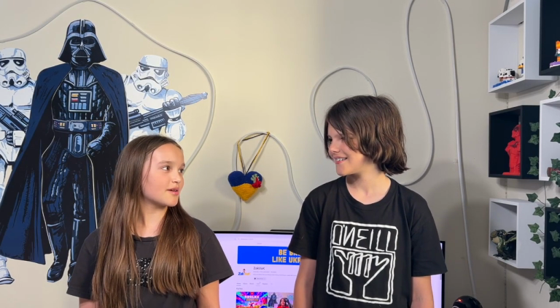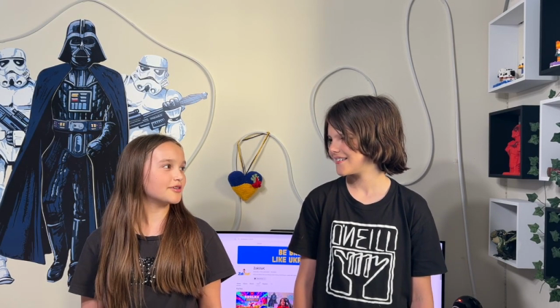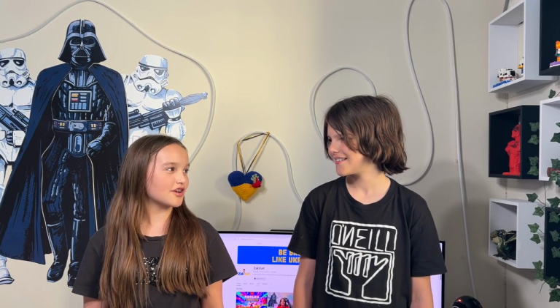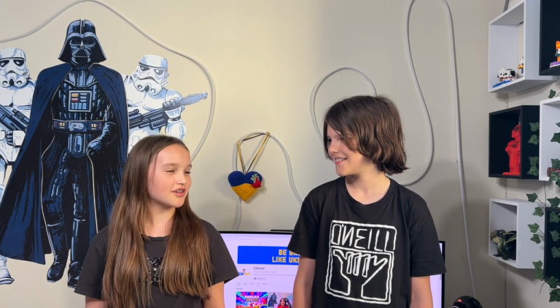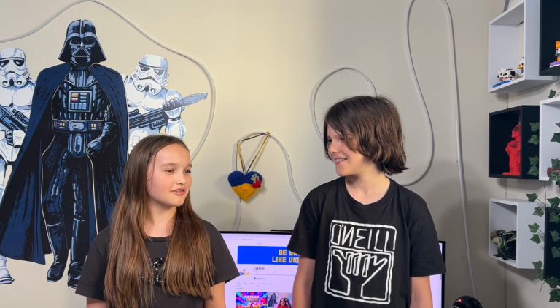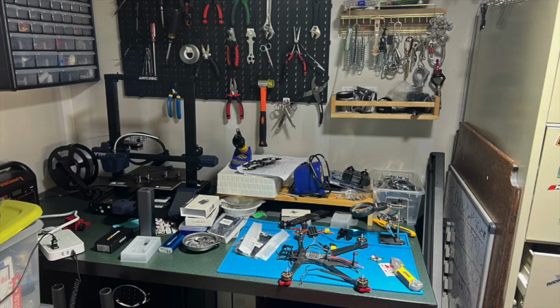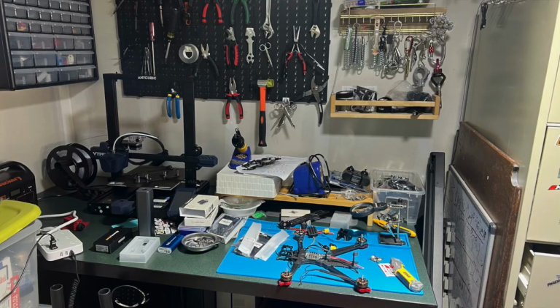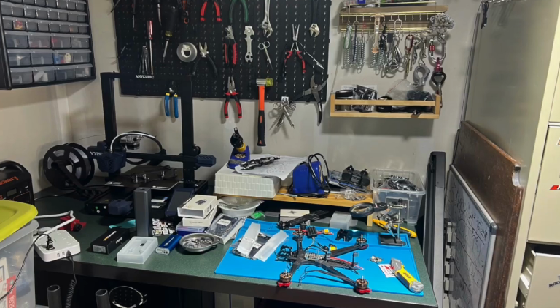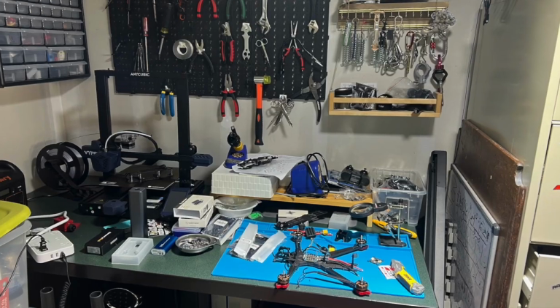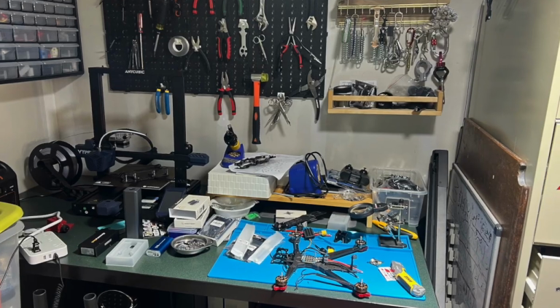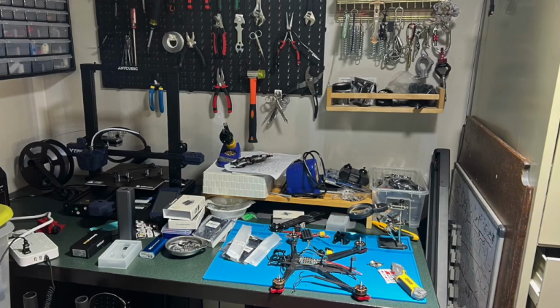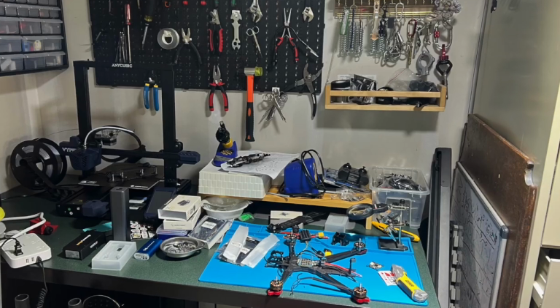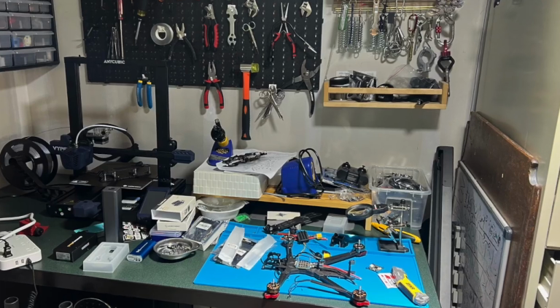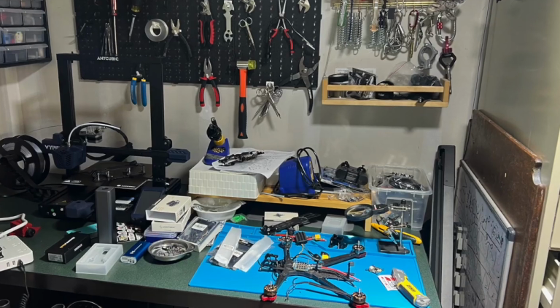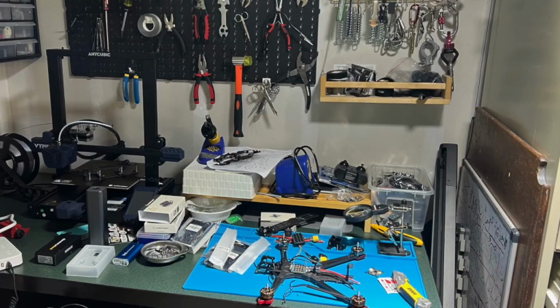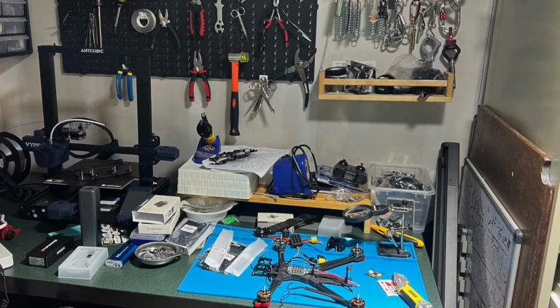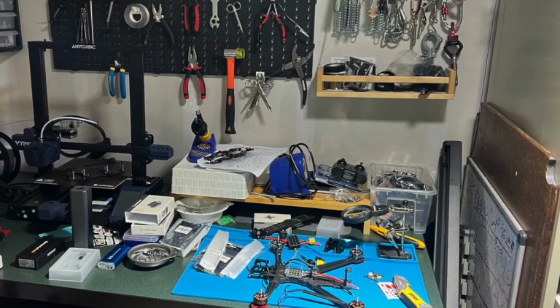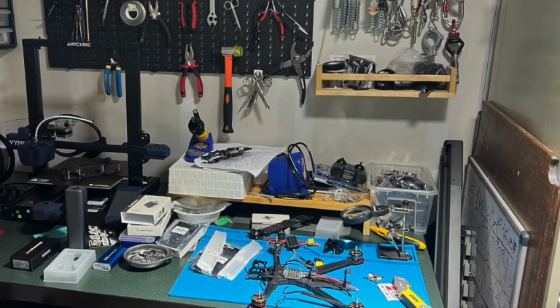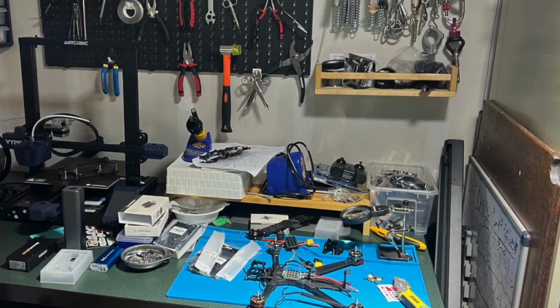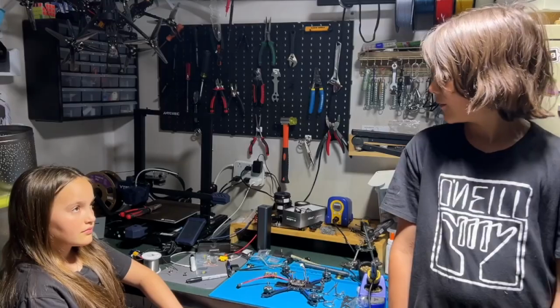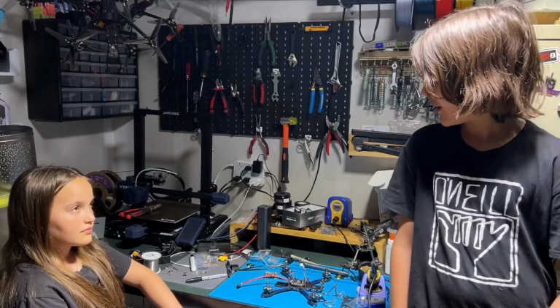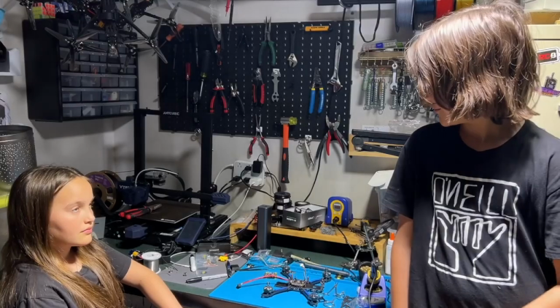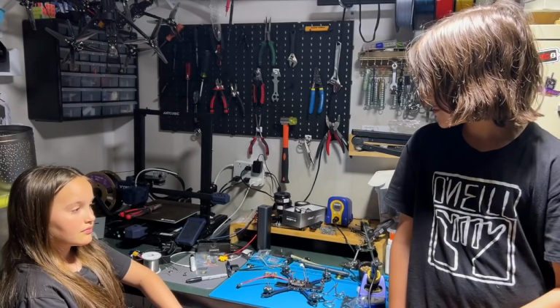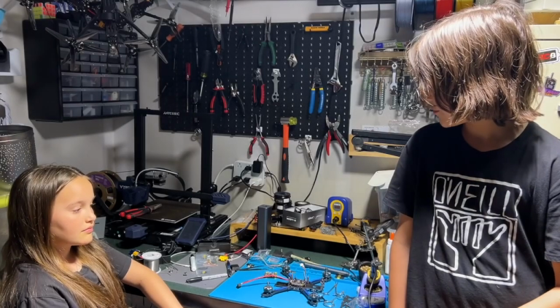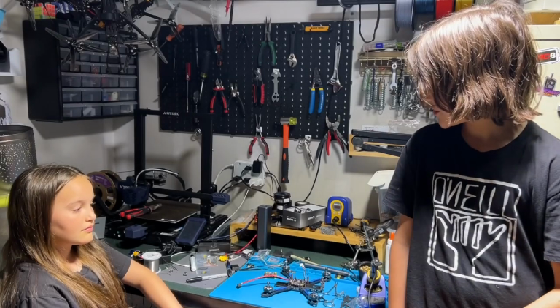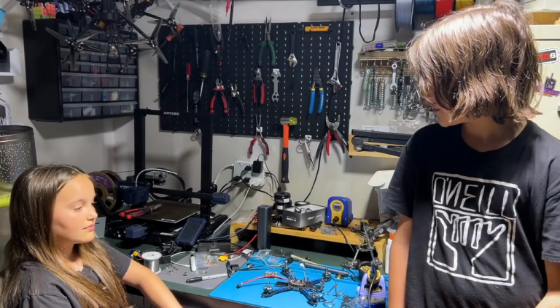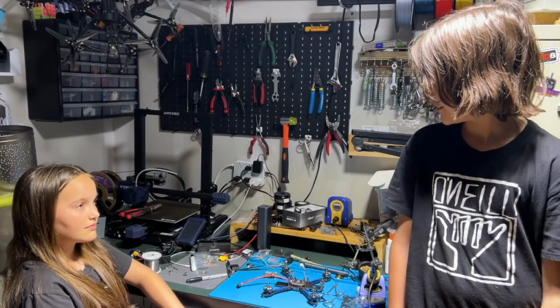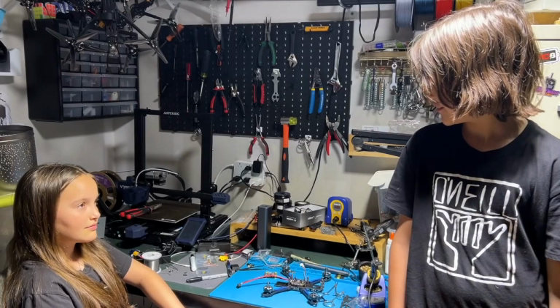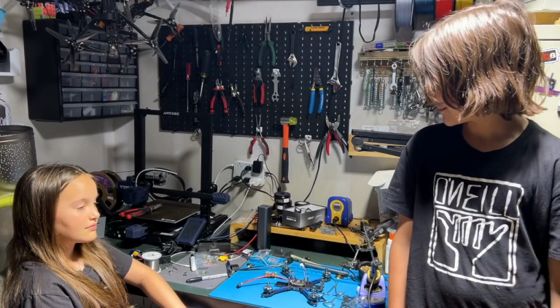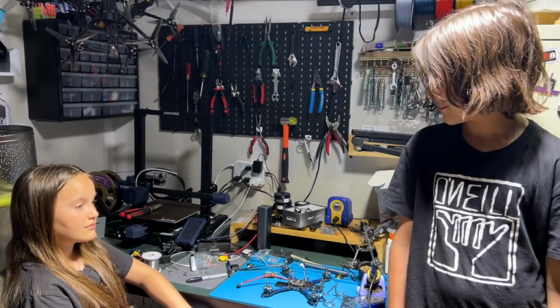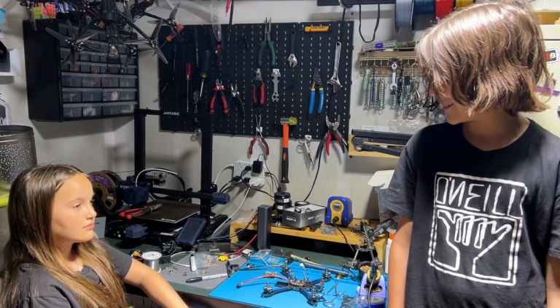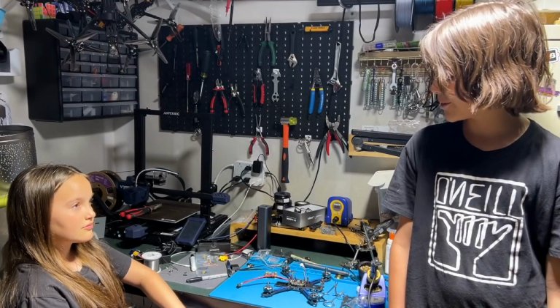Let me show you. Wow, this is your workspace, huh? Really cool.